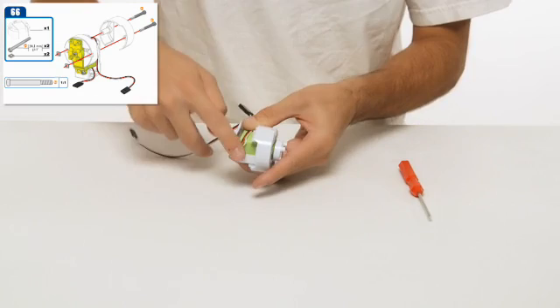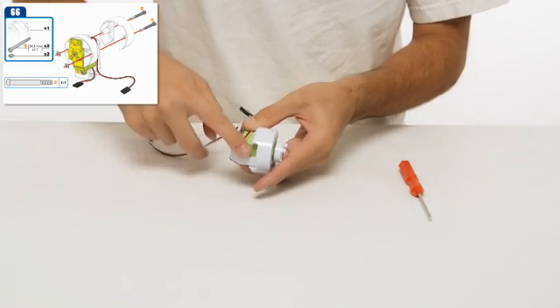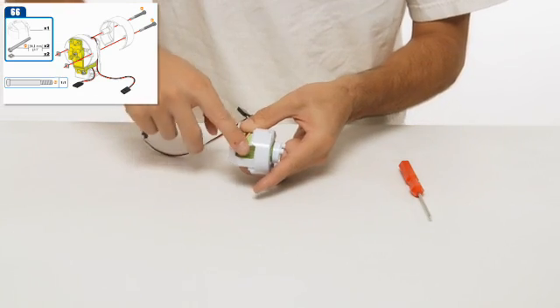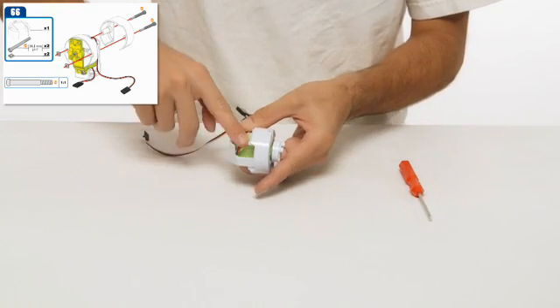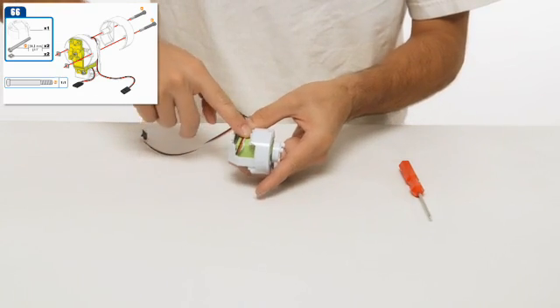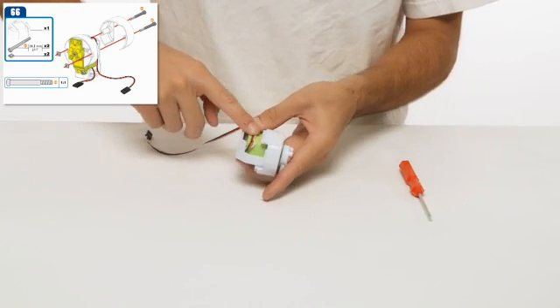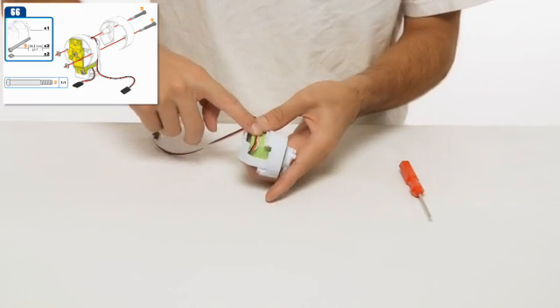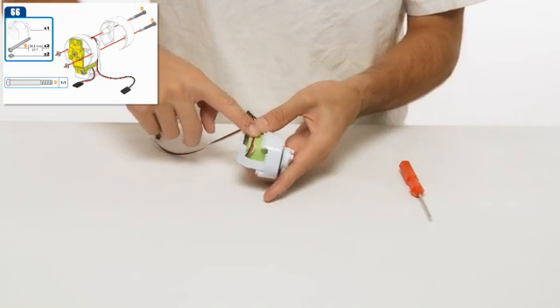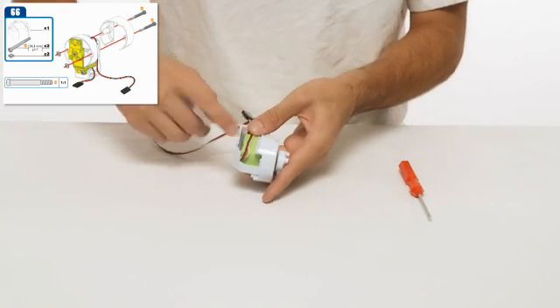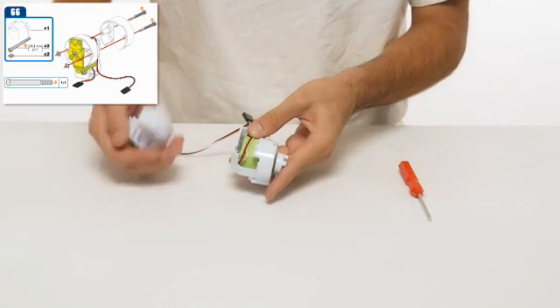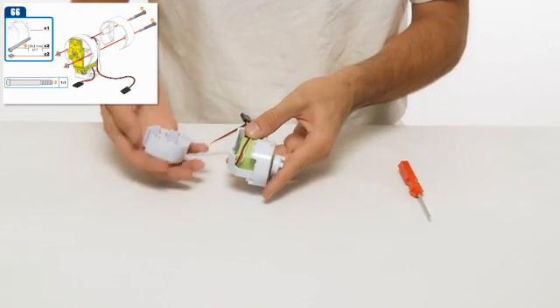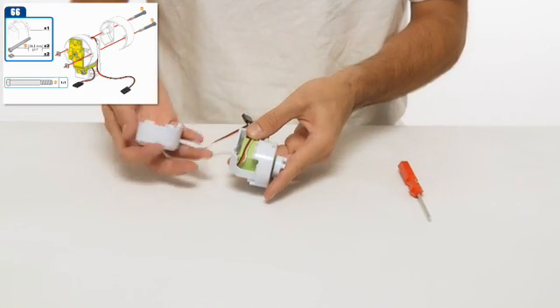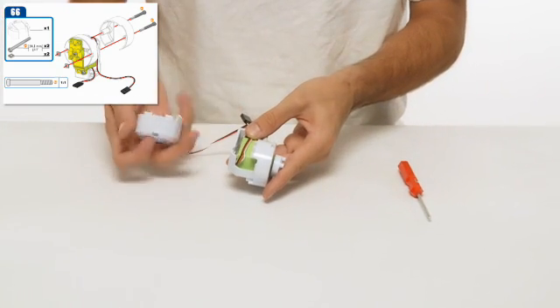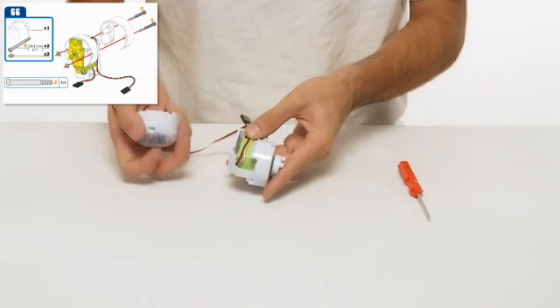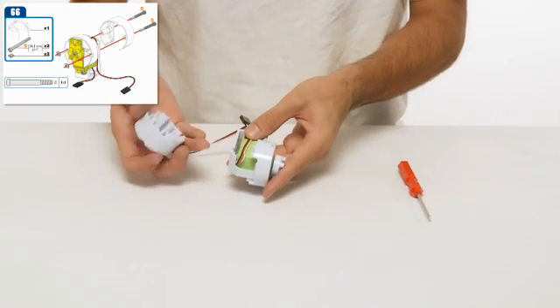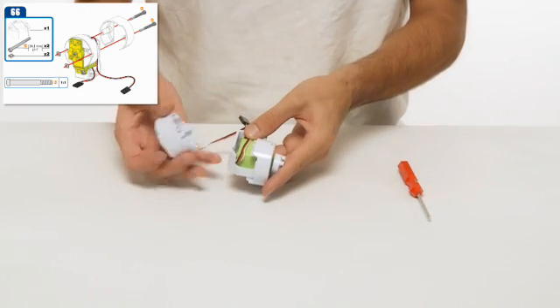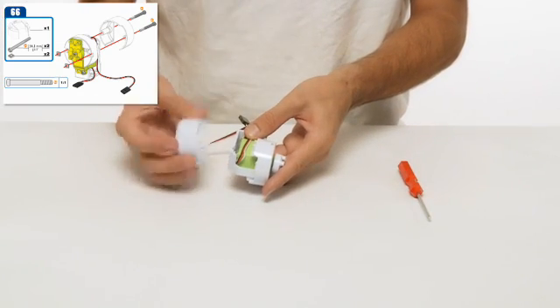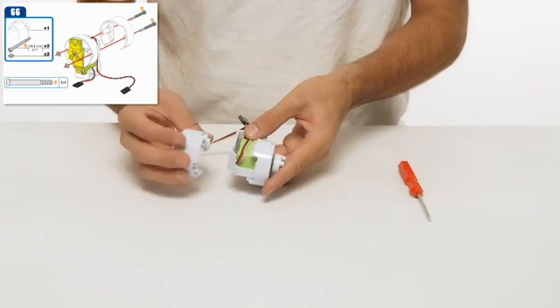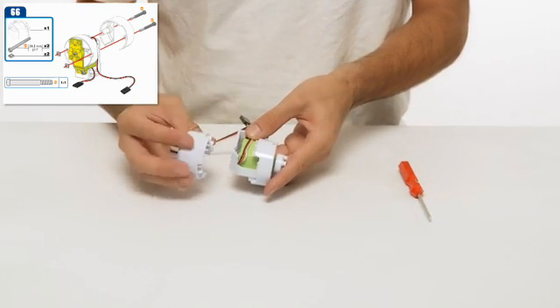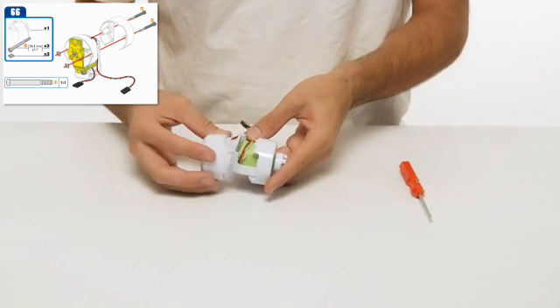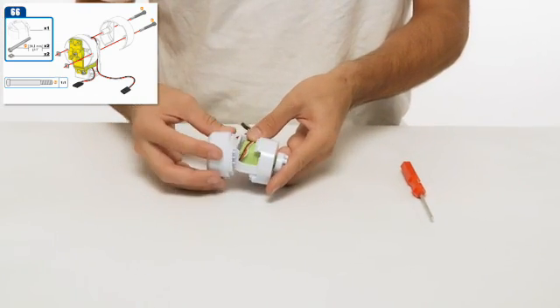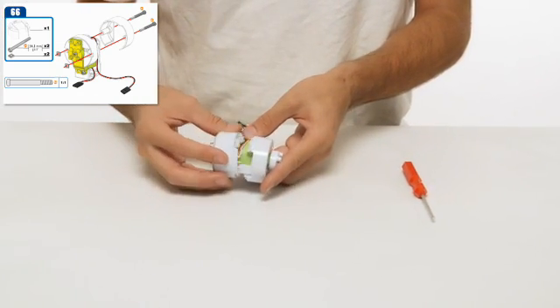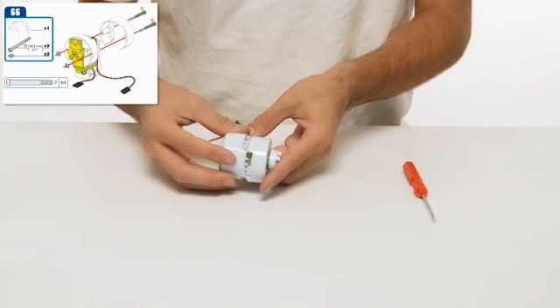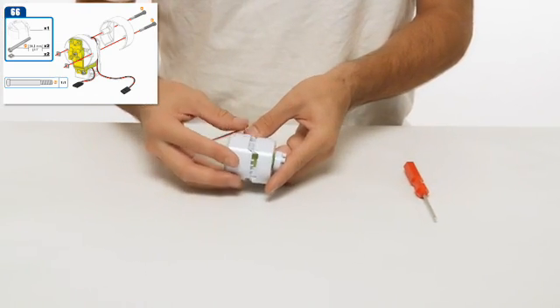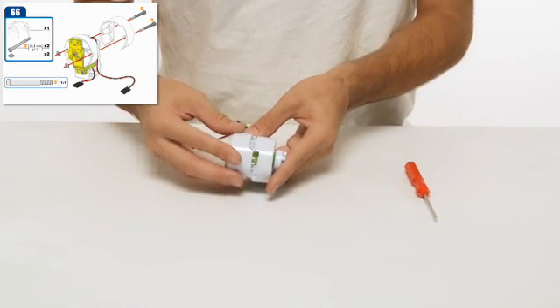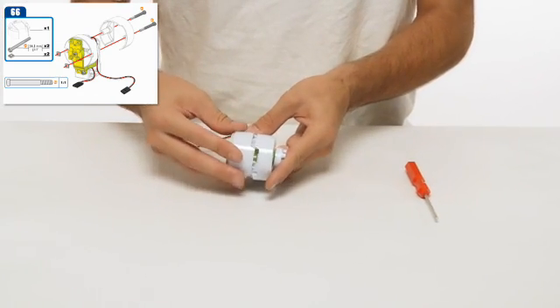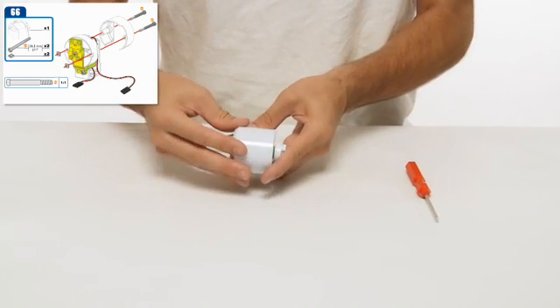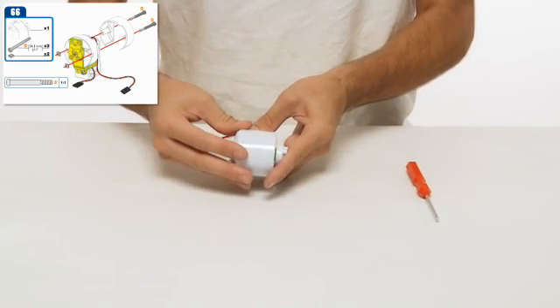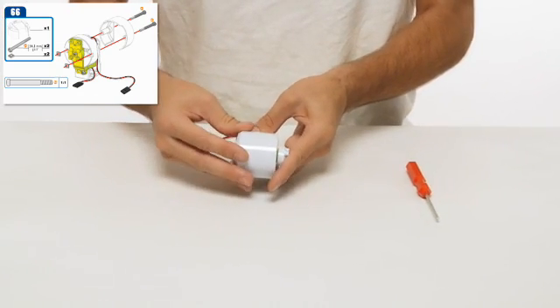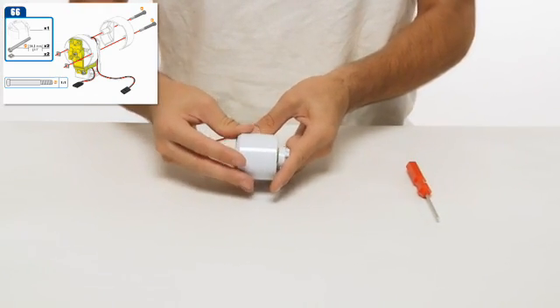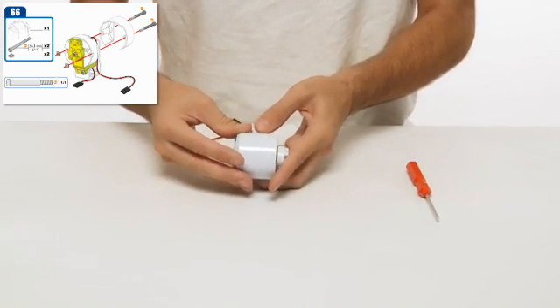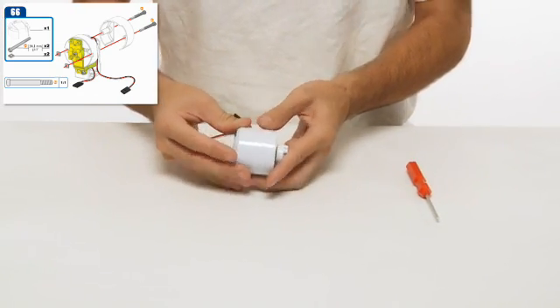Tuck the servo cable flat and along the outside edge of the housing so that it does not snag.